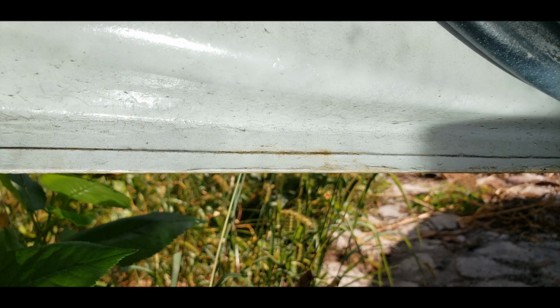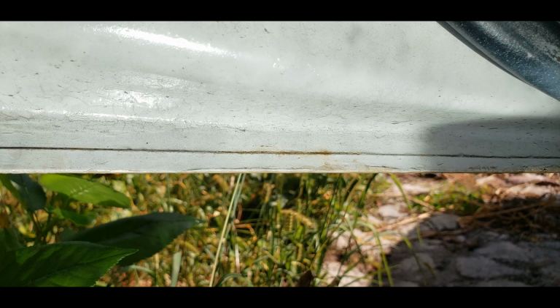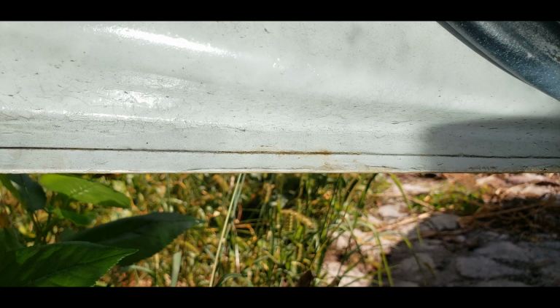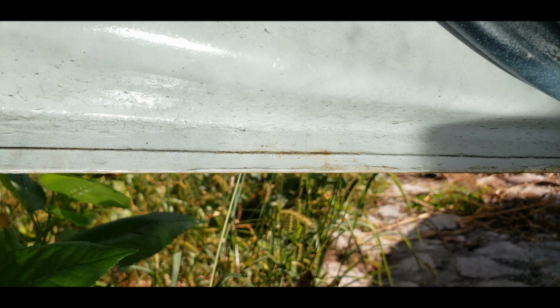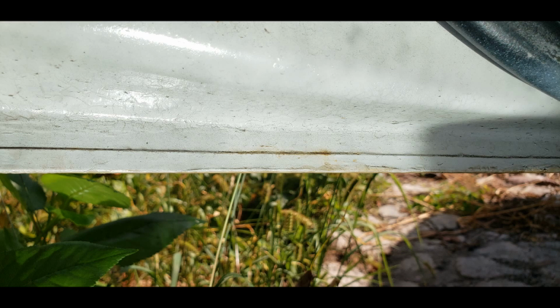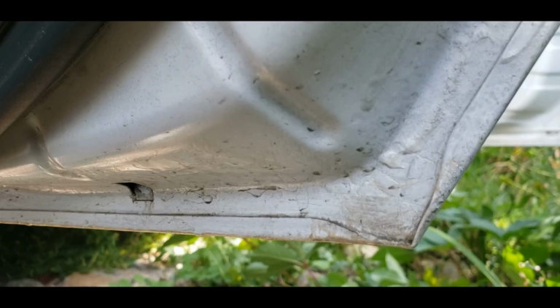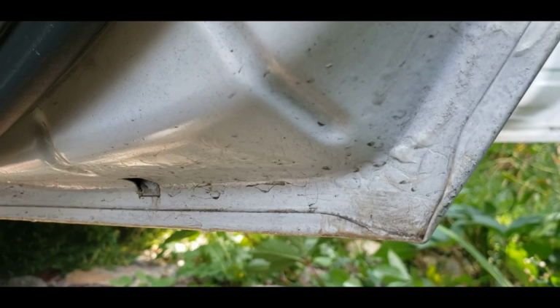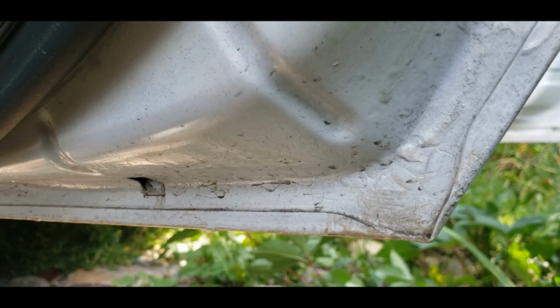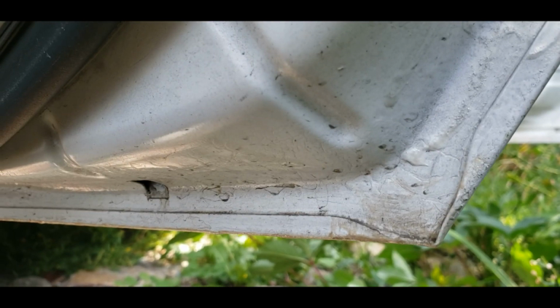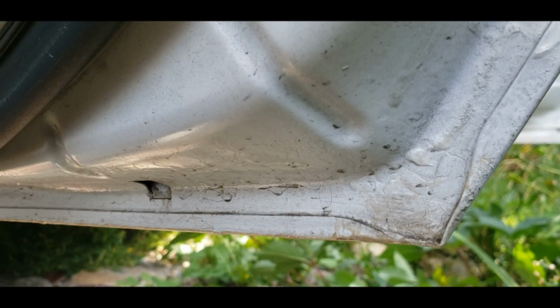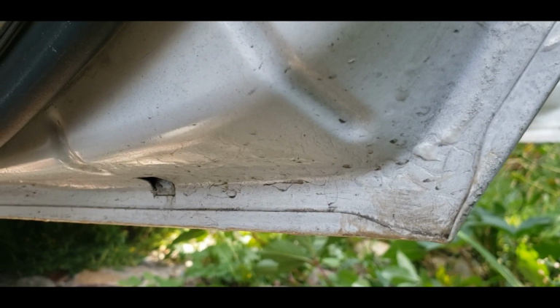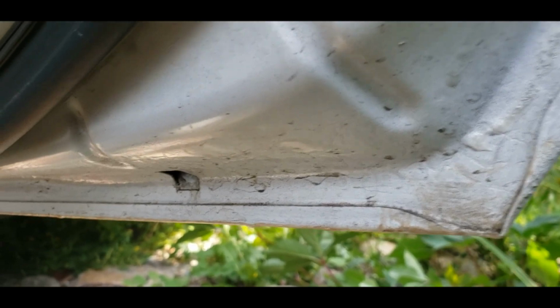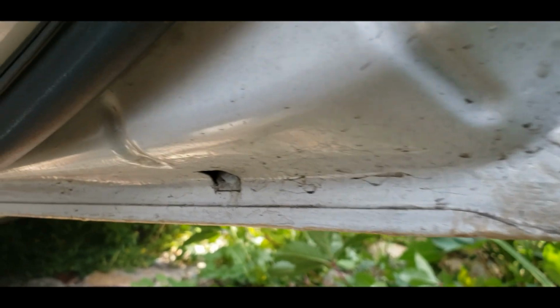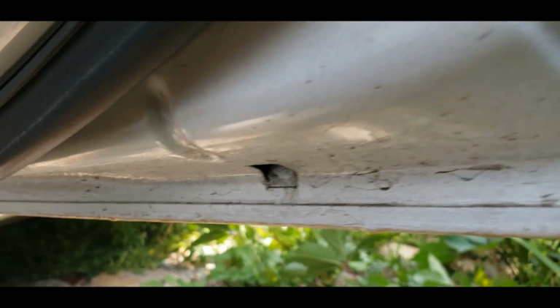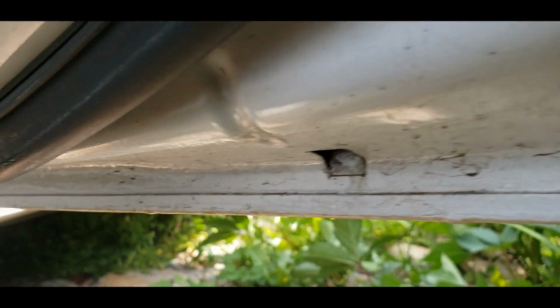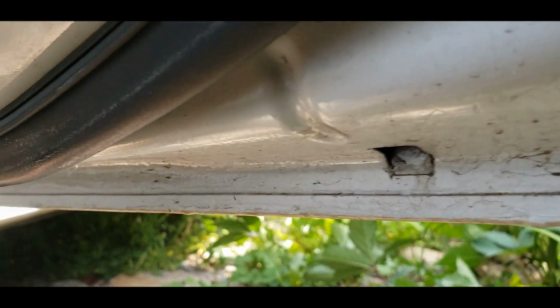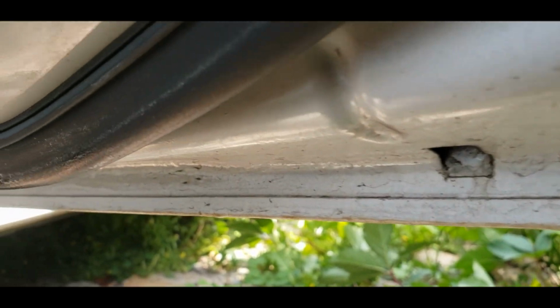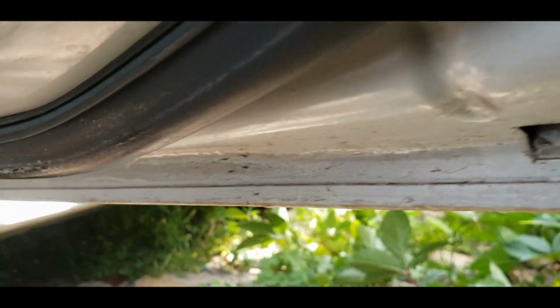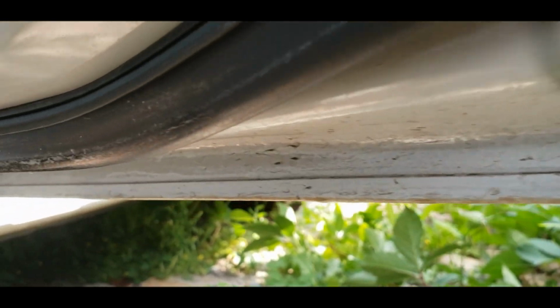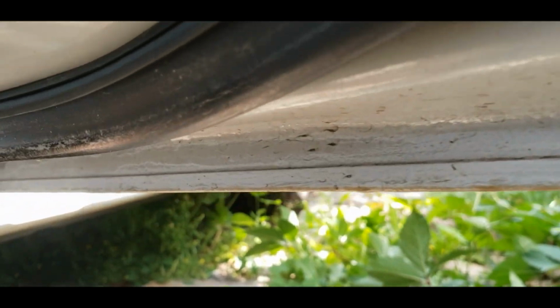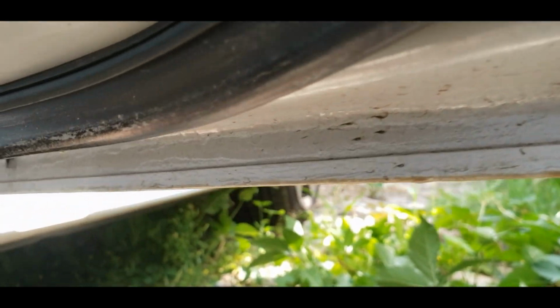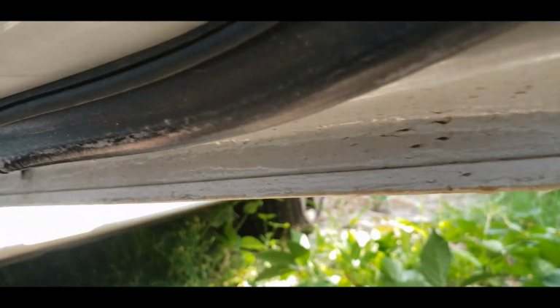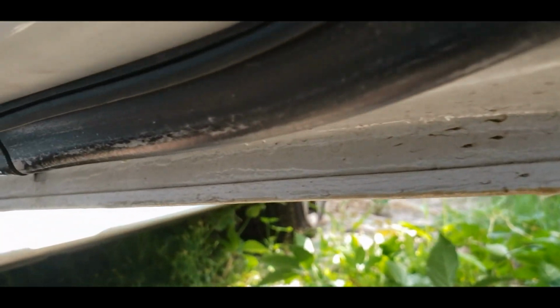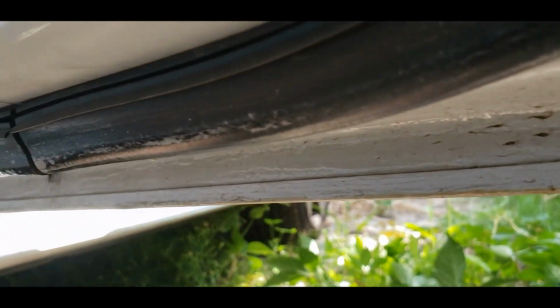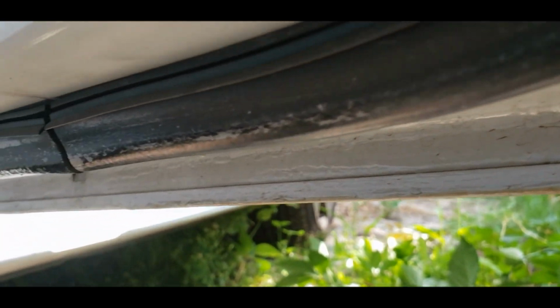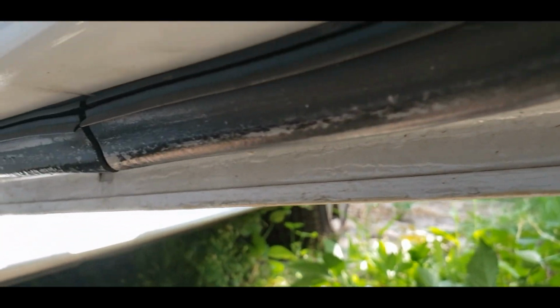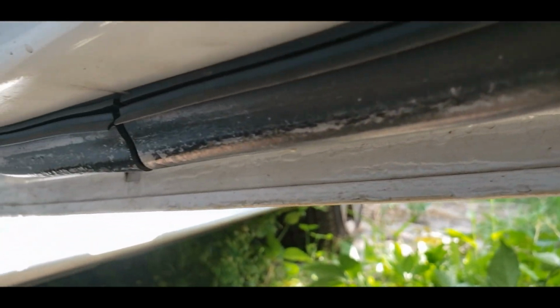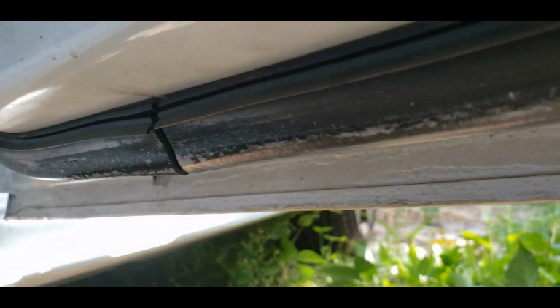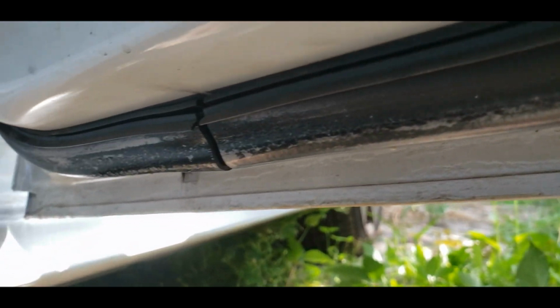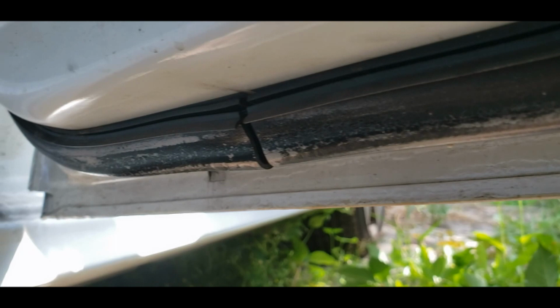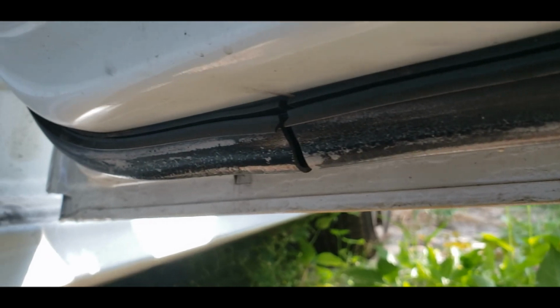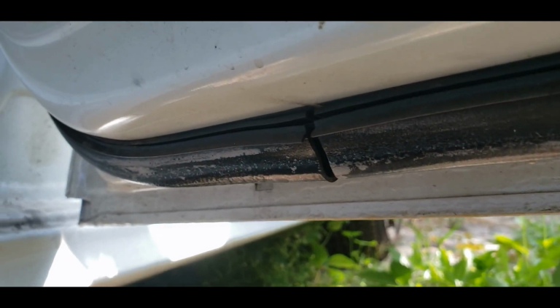Everything went well, but only one month later the rust appeared once again, but only on the front doors.